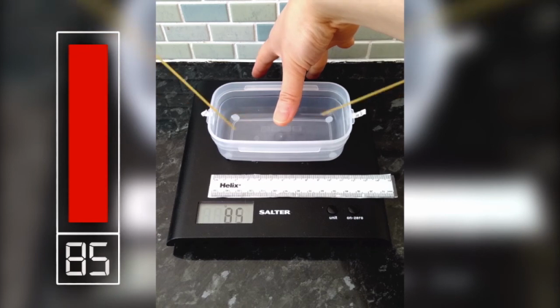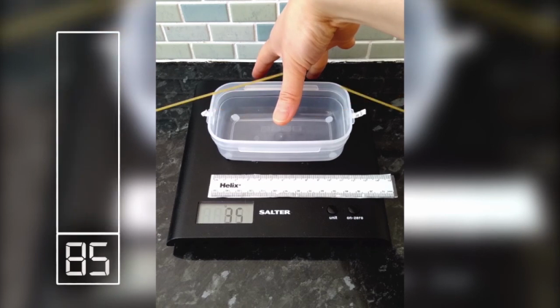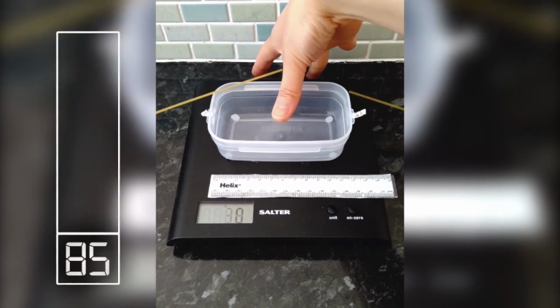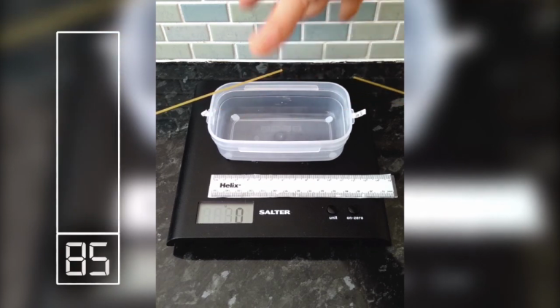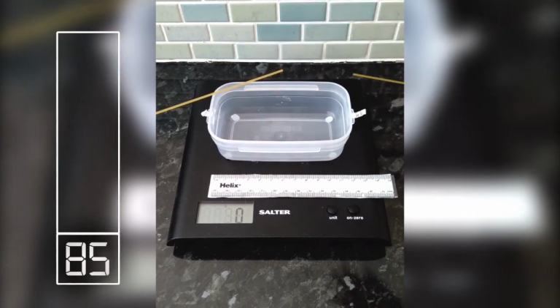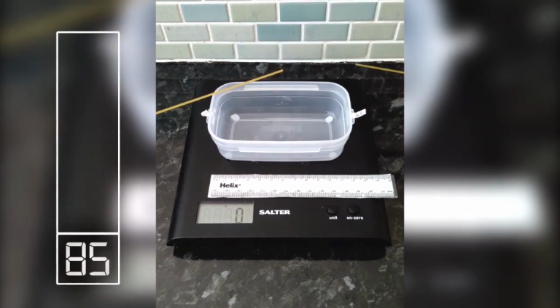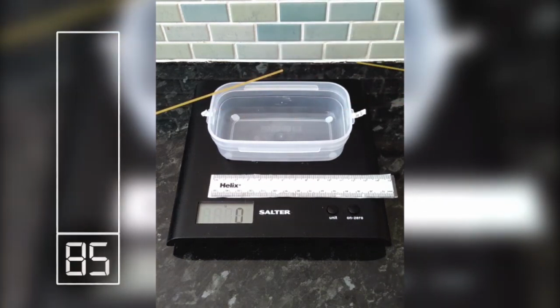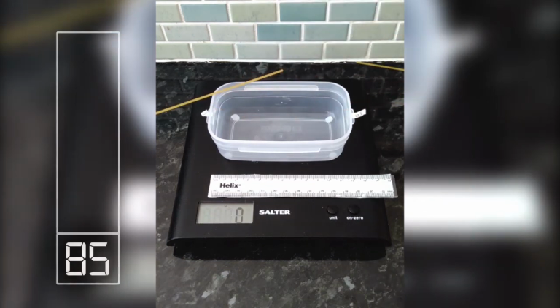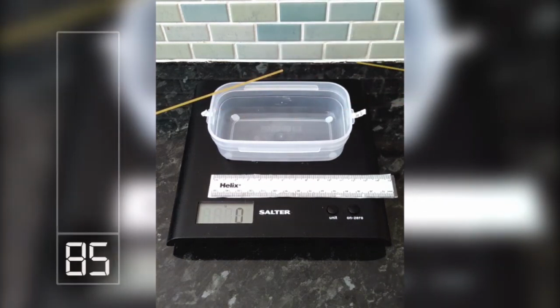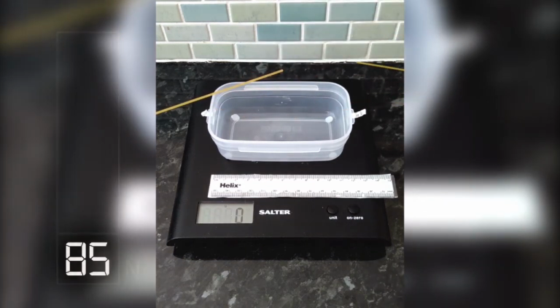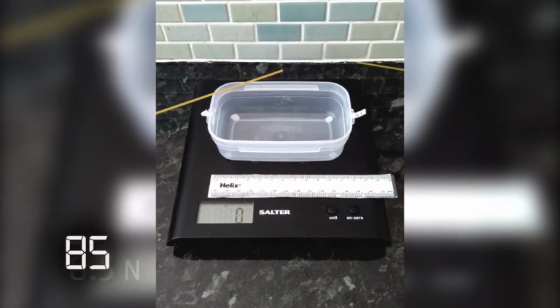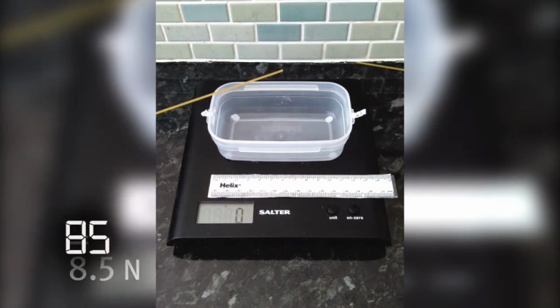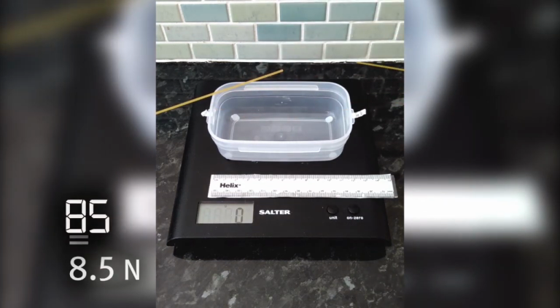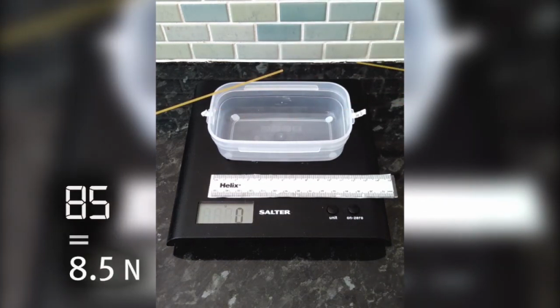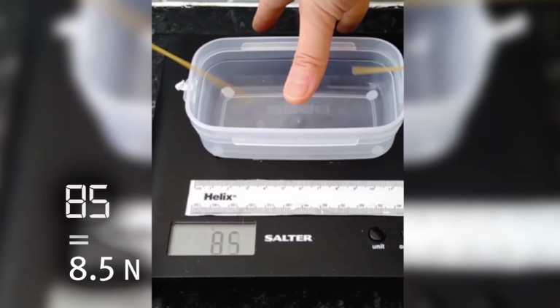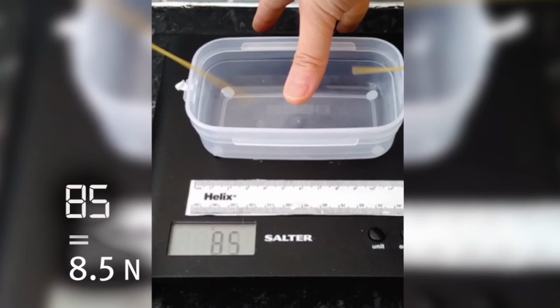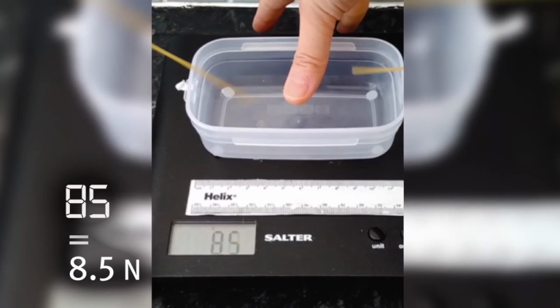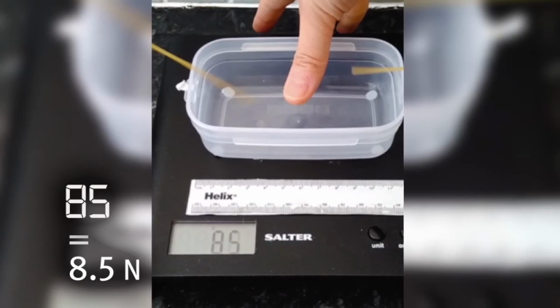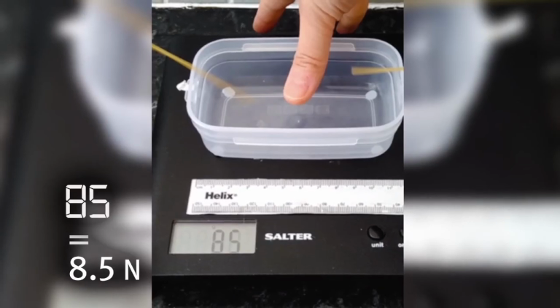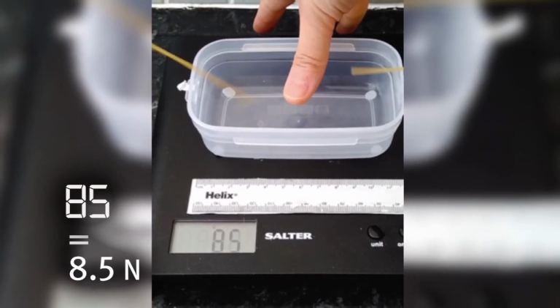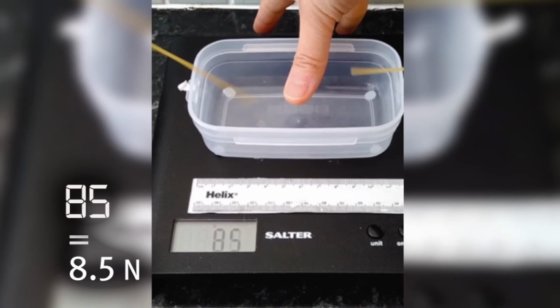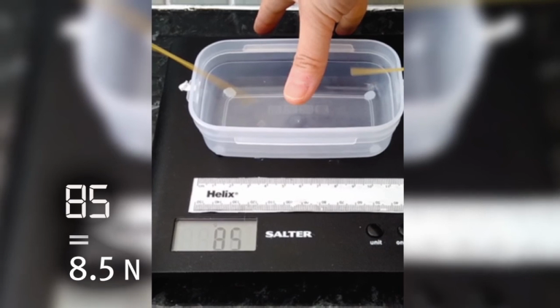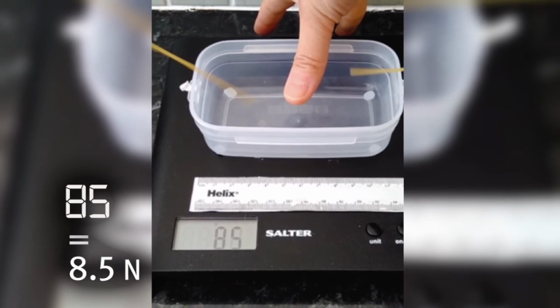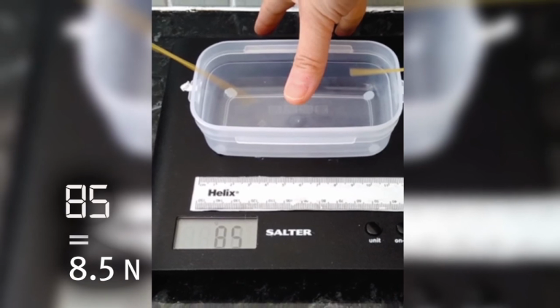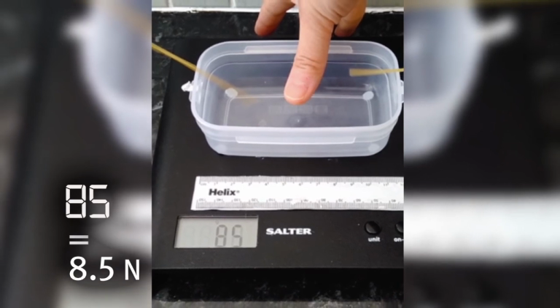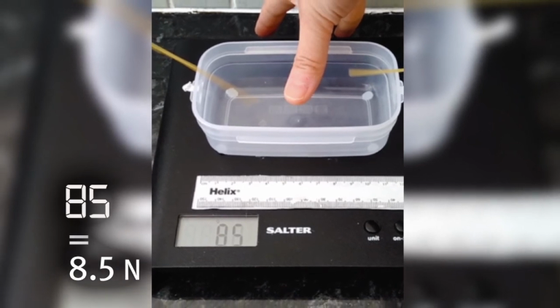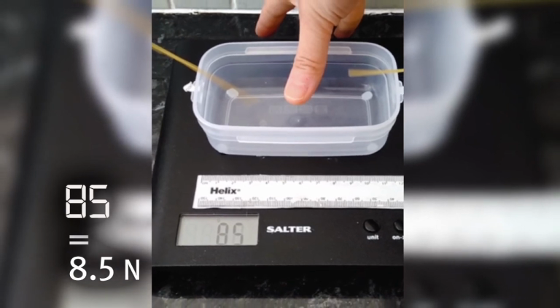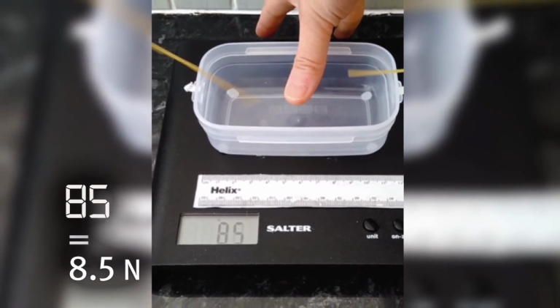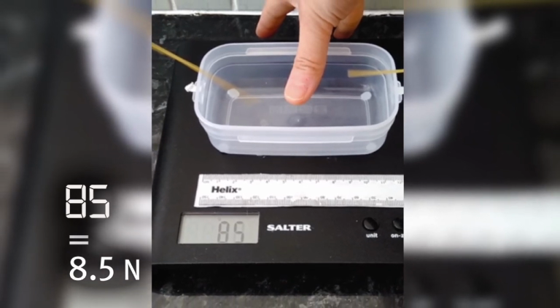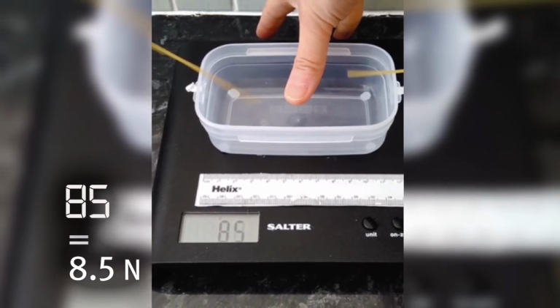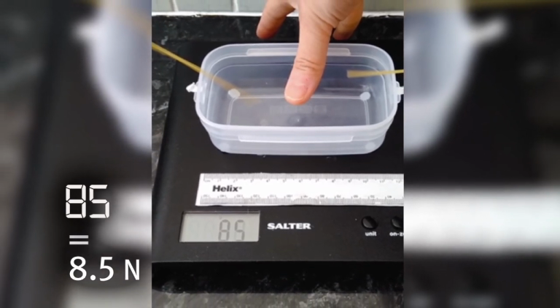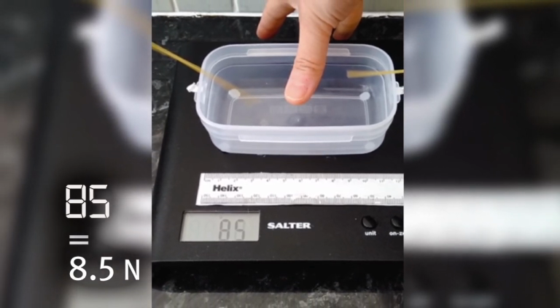The higher the force when it breaks, the stronger my spaghetti. This experiment was a three-point bend test to measure the breaking strength of spaghetti.